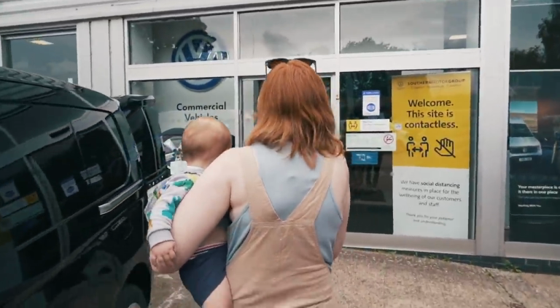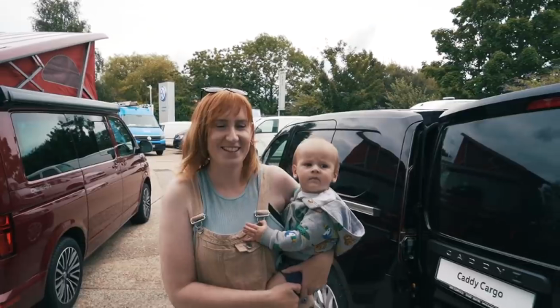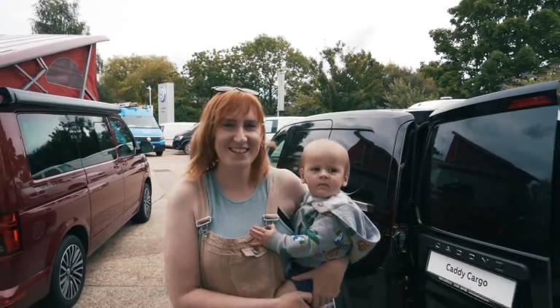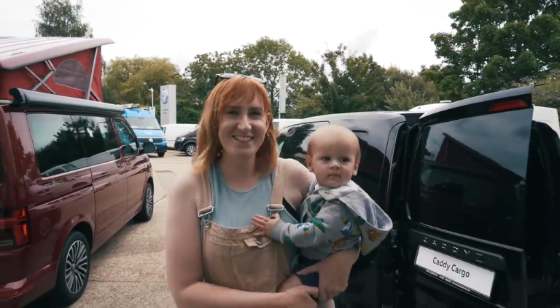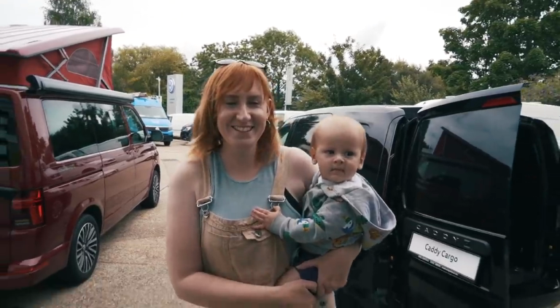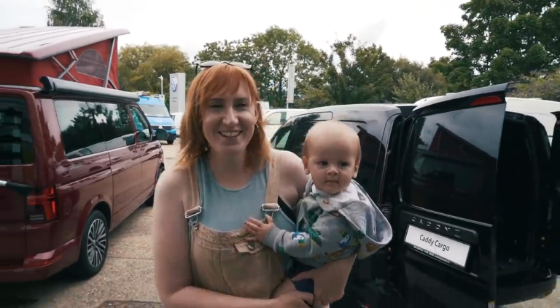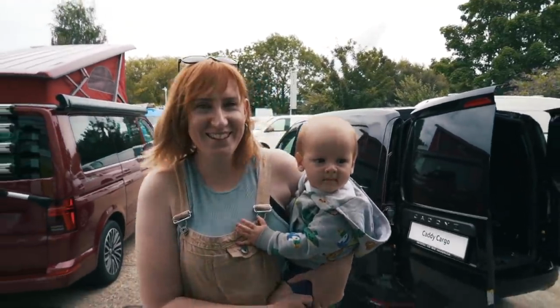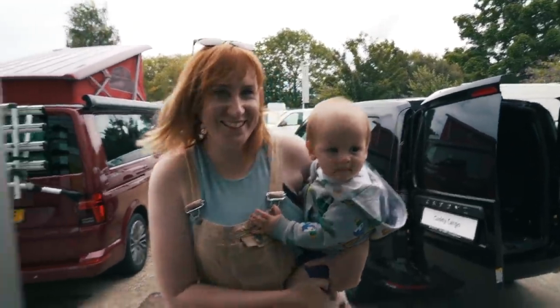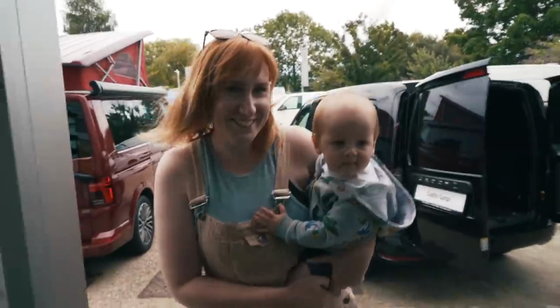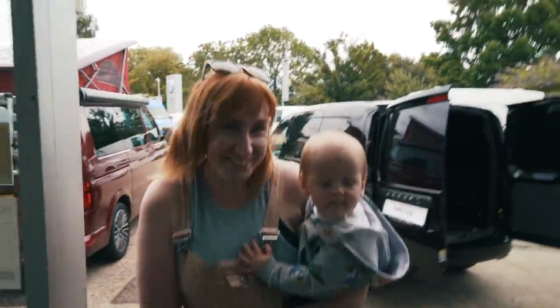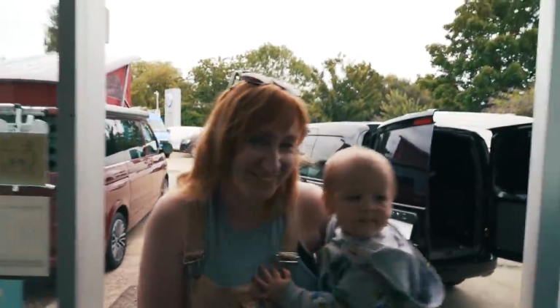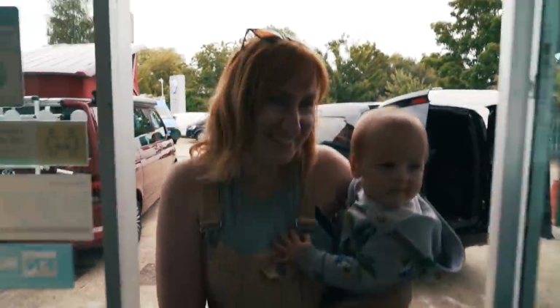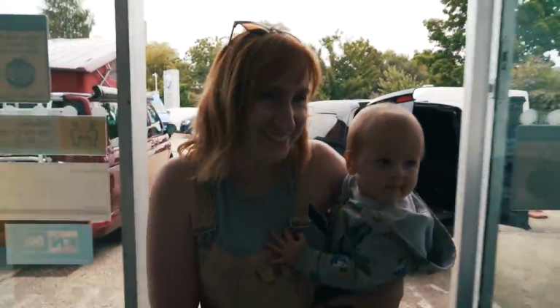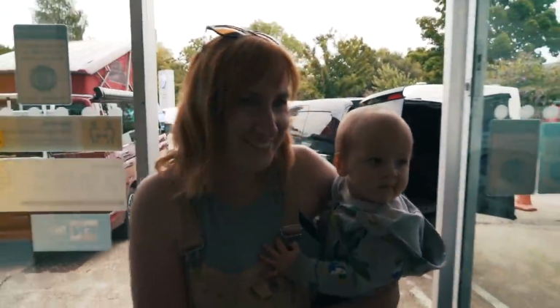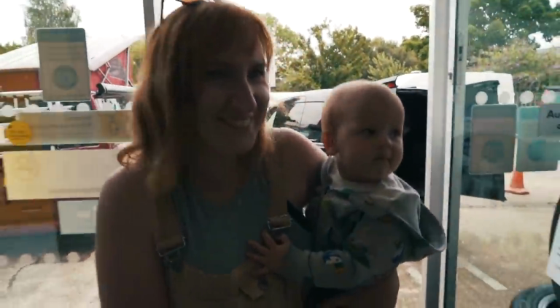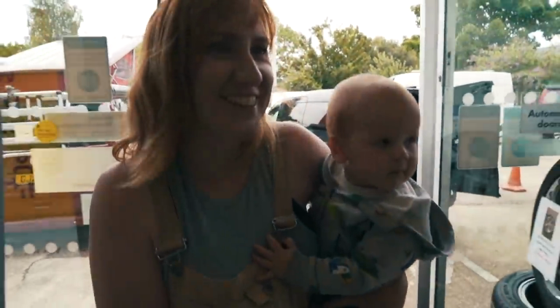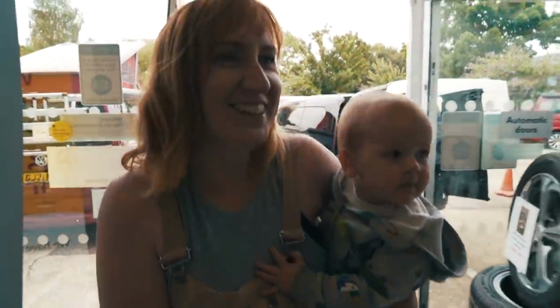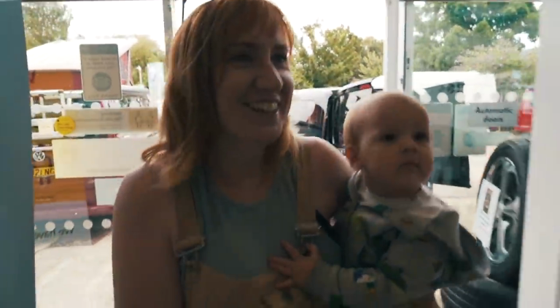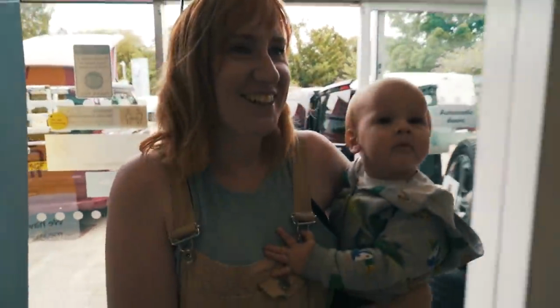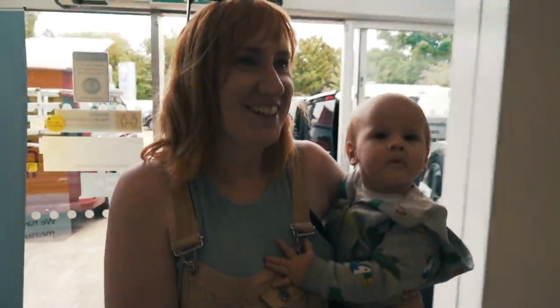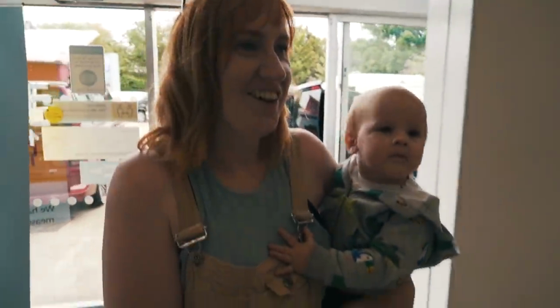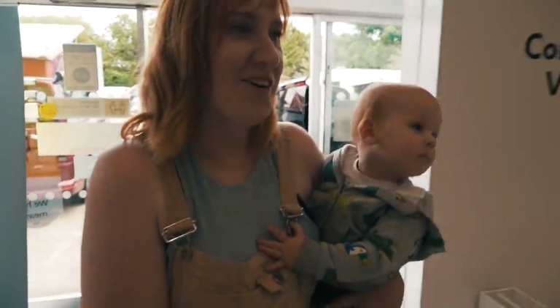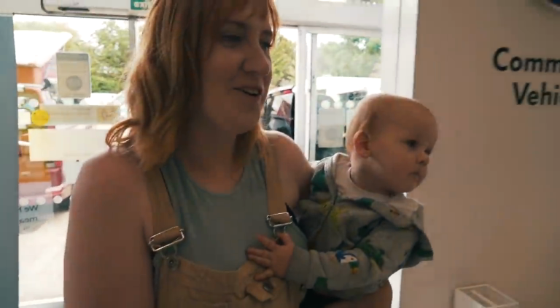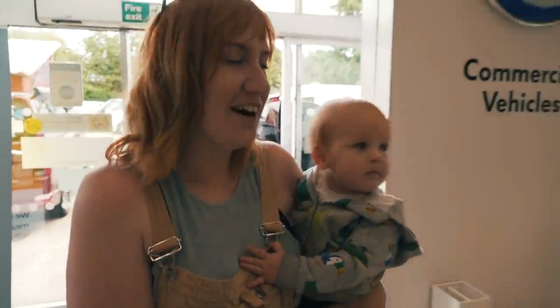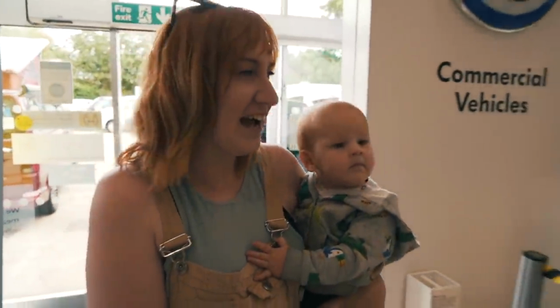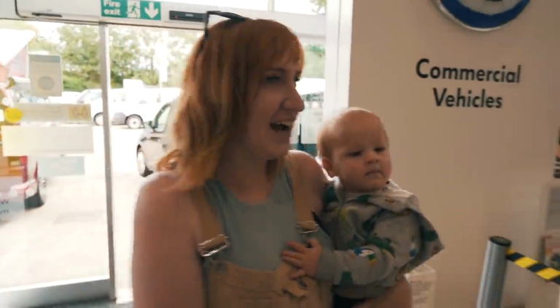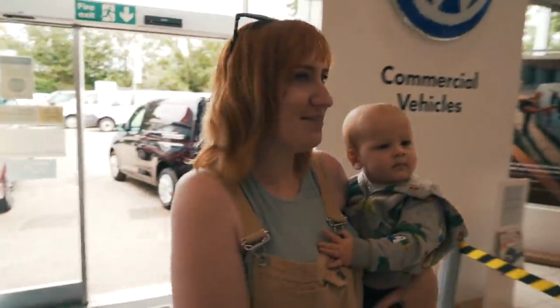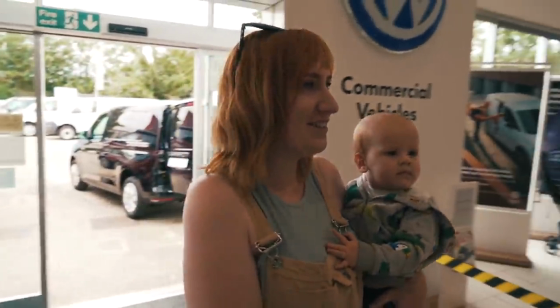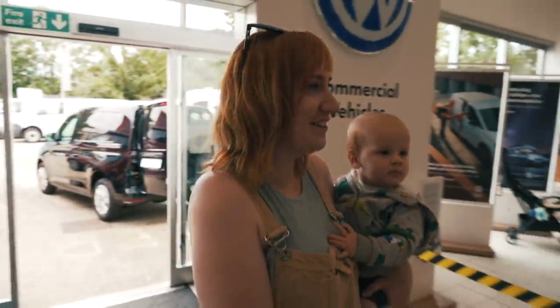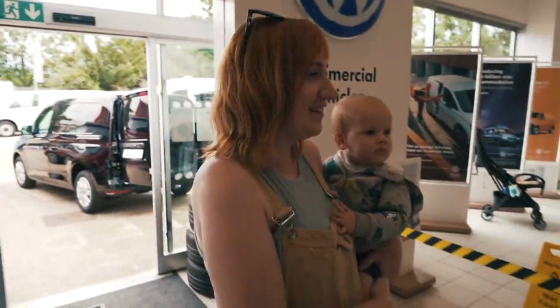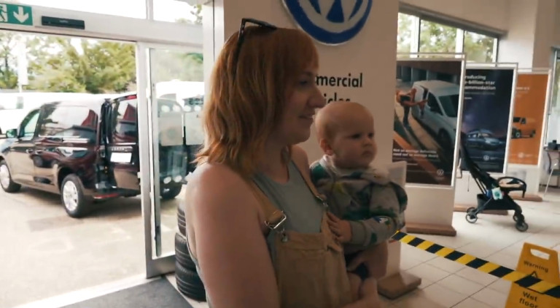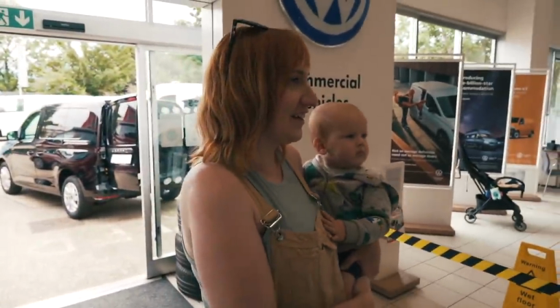I can see it! Oh my god! Oh I absolutely love it!